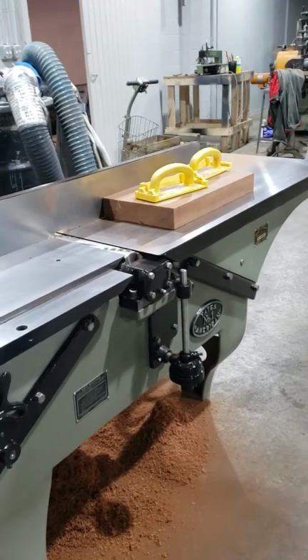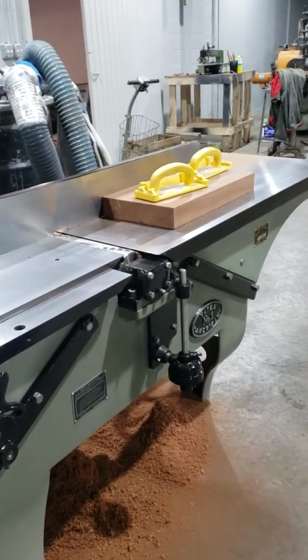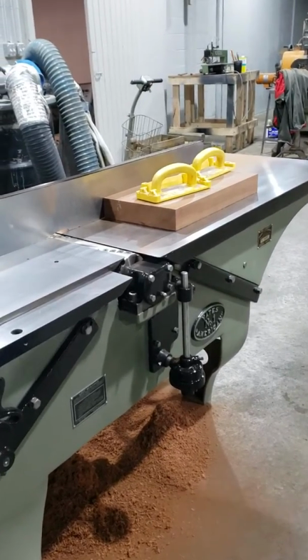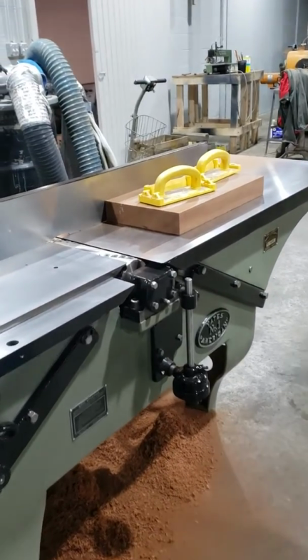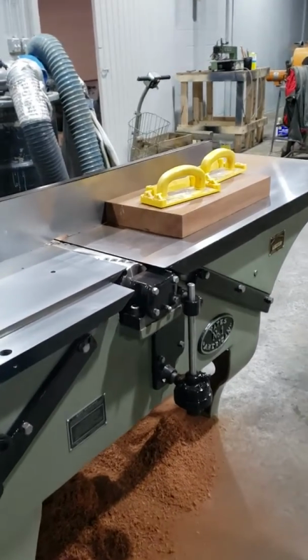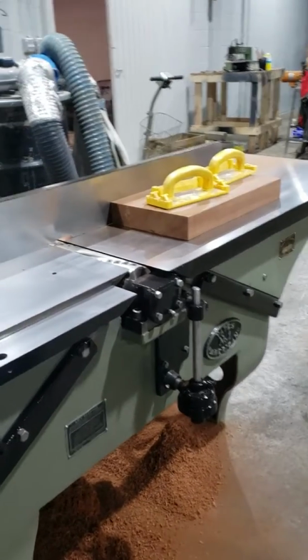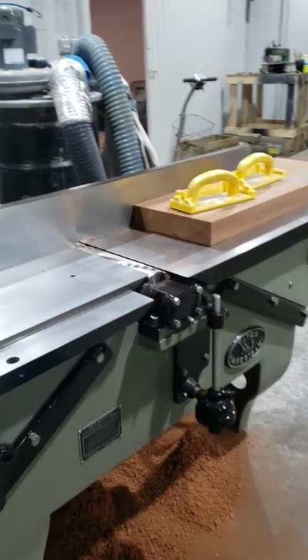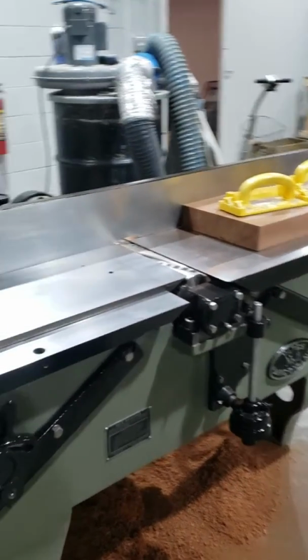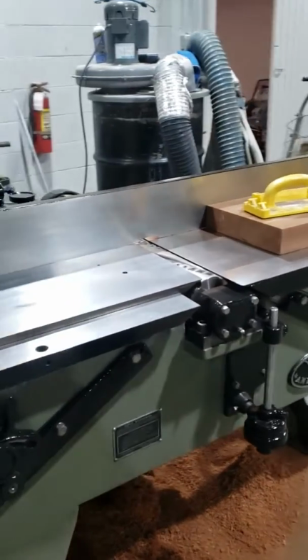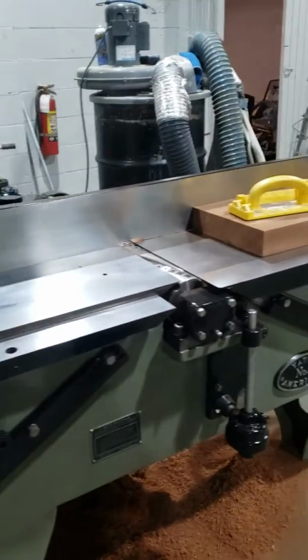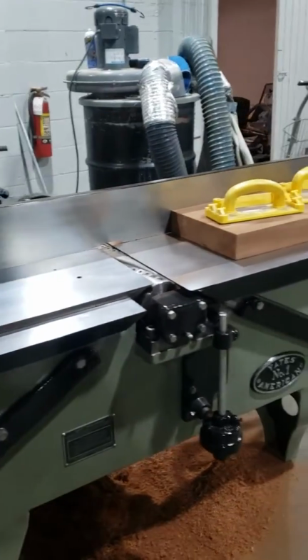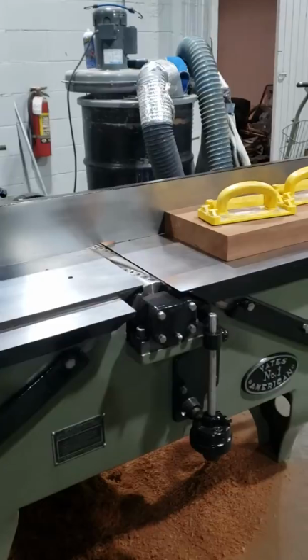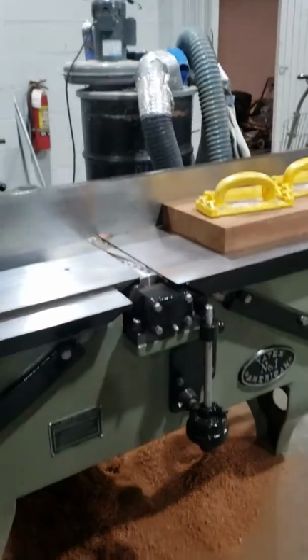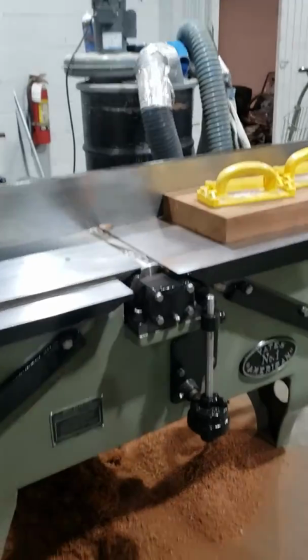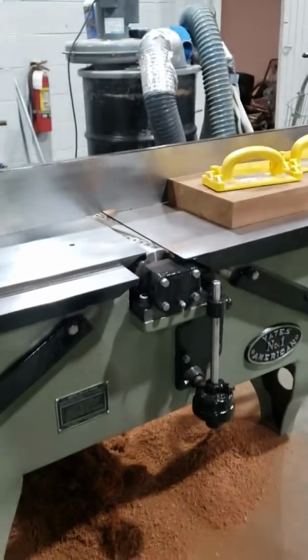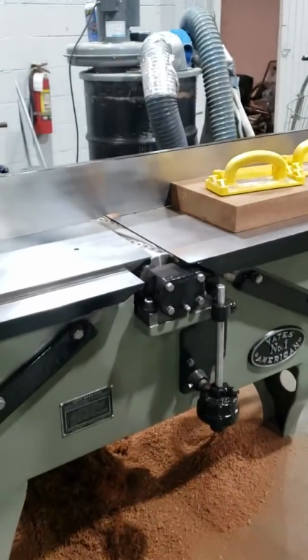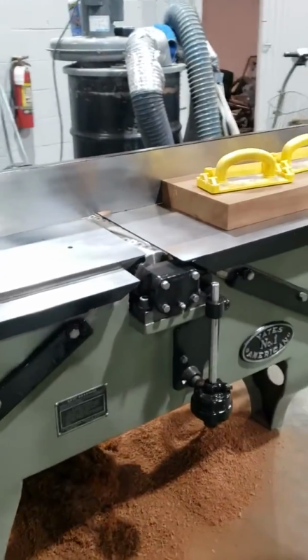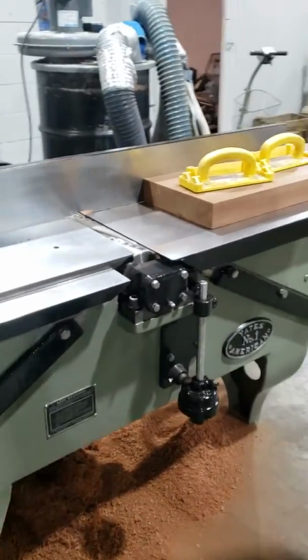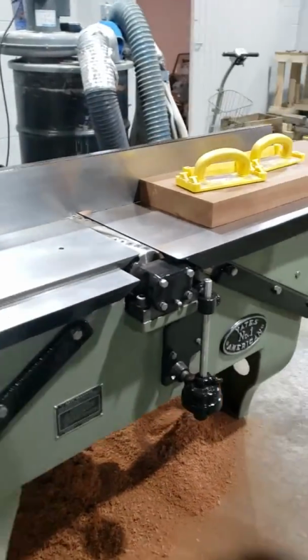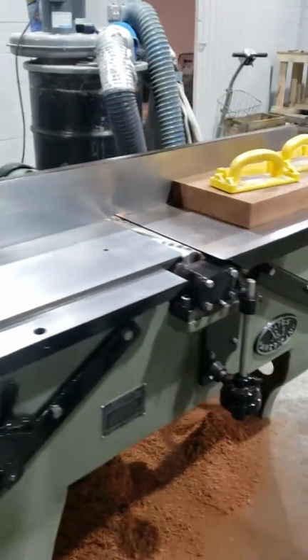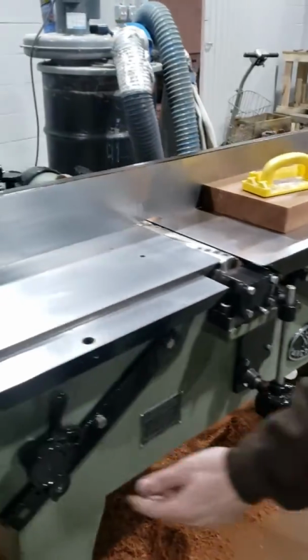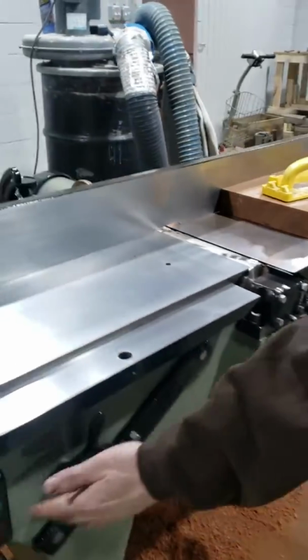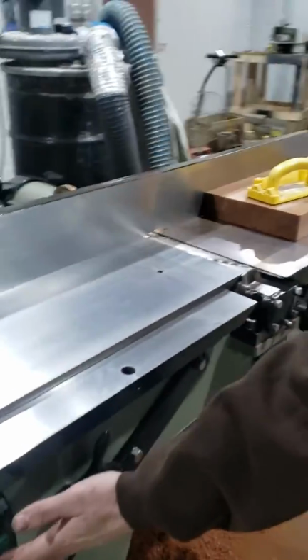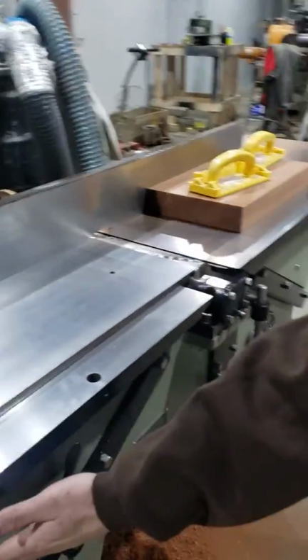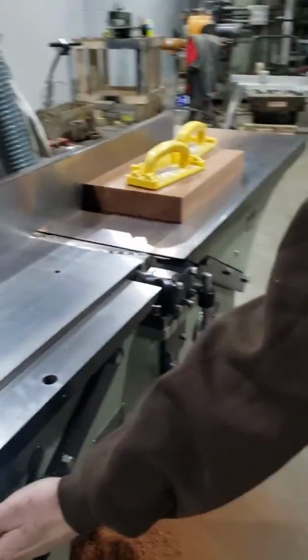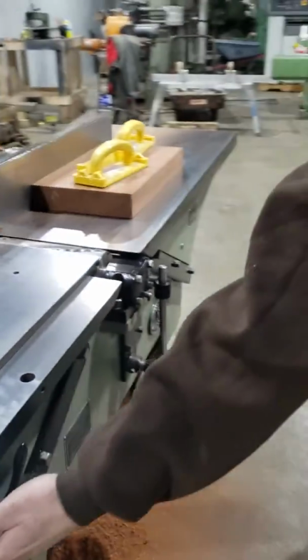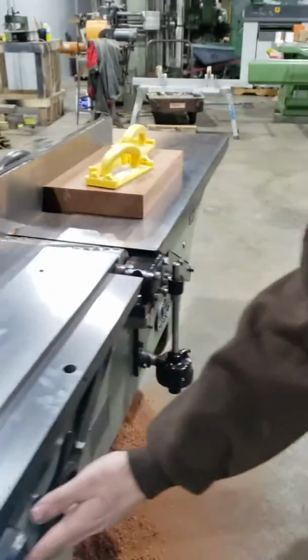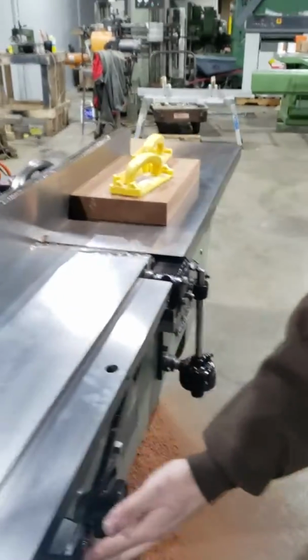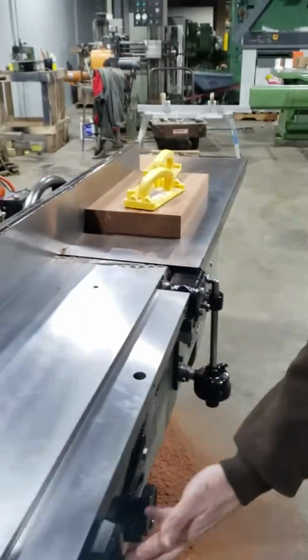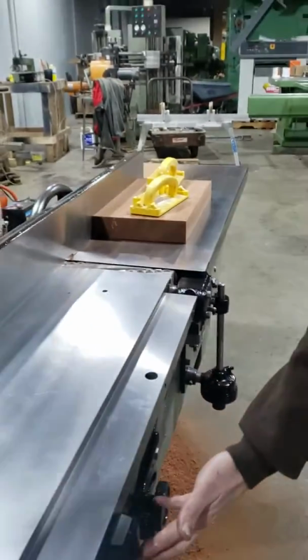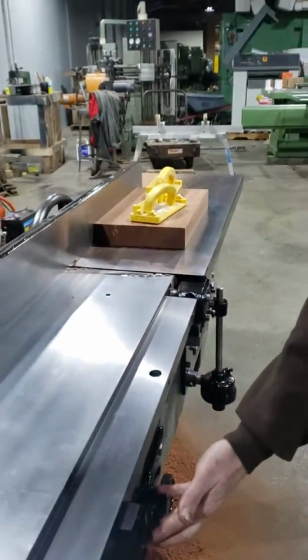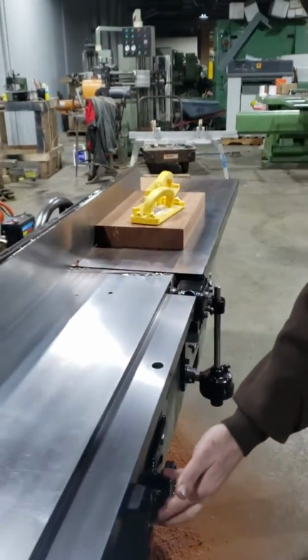I've been getting it adjusted. I'm going to go ahead and fire it up and run a board across it. I want a piece of ribbon sapele off it.